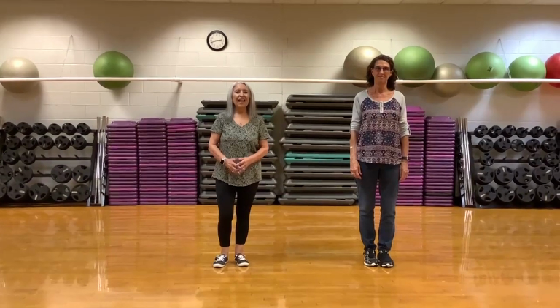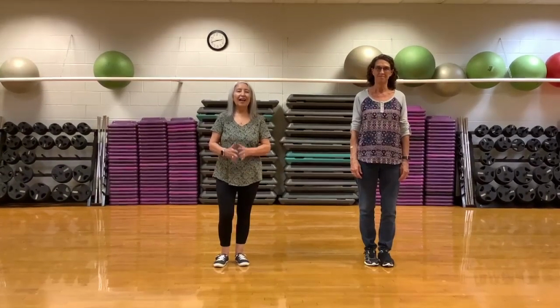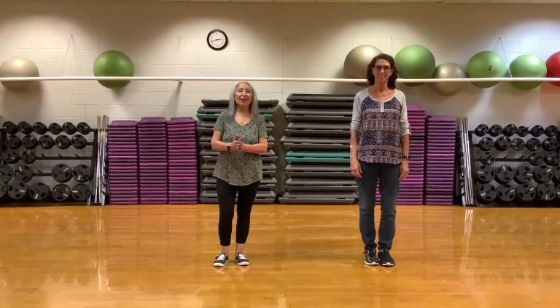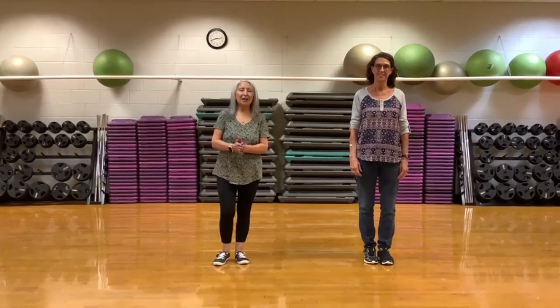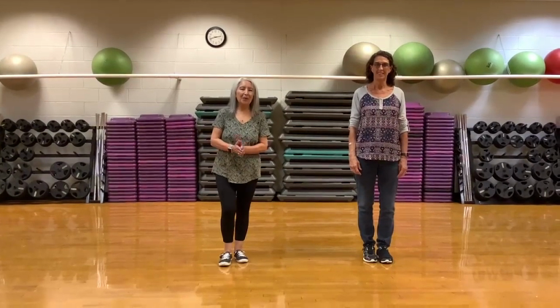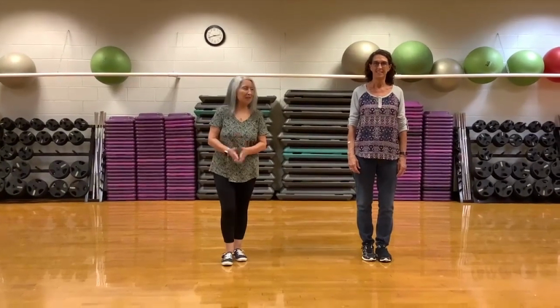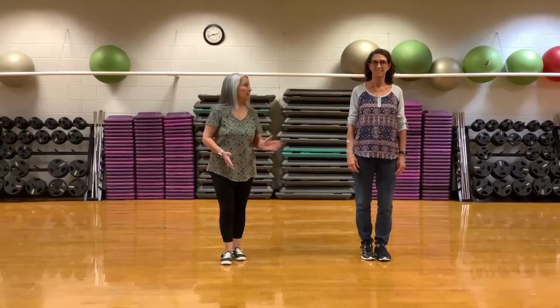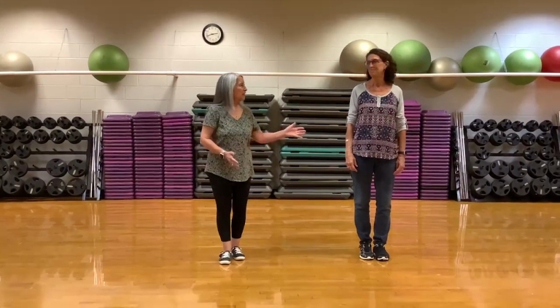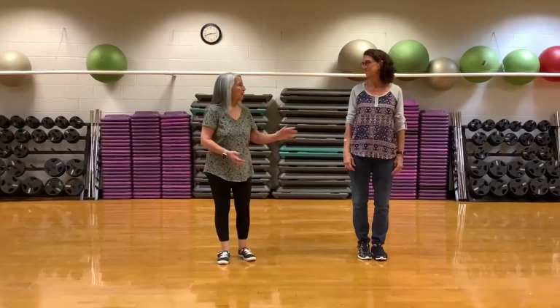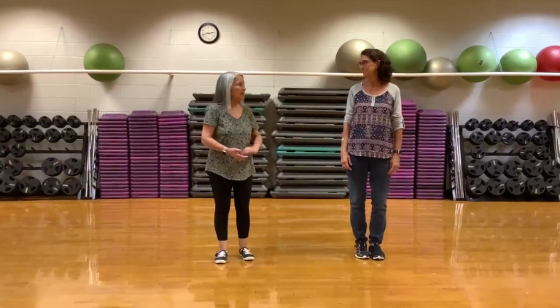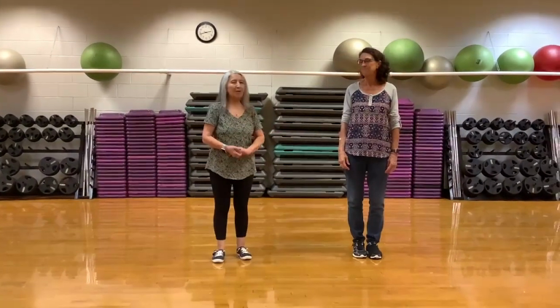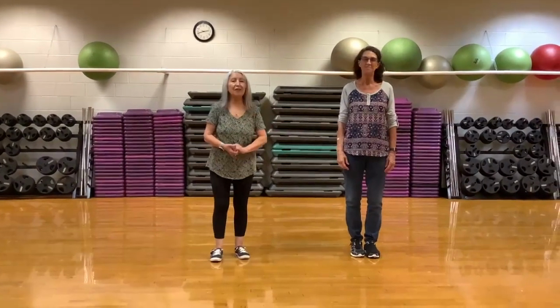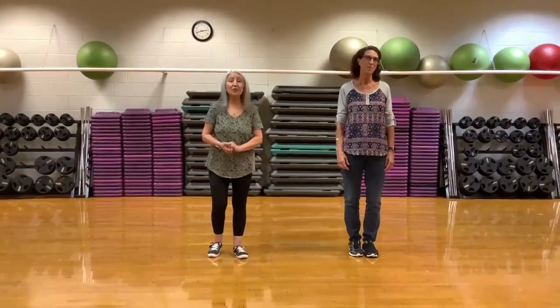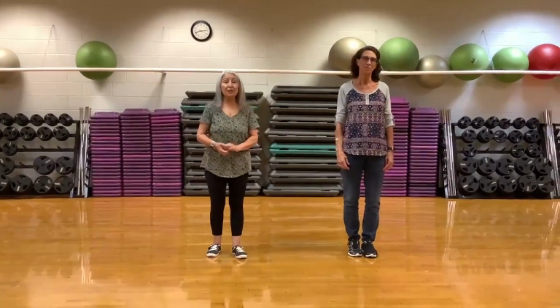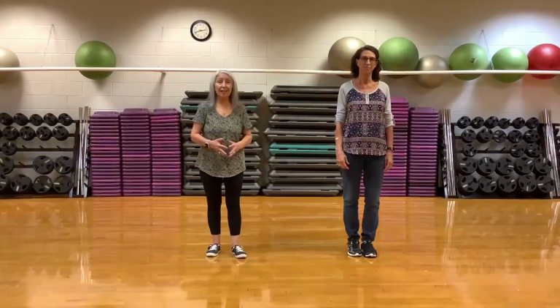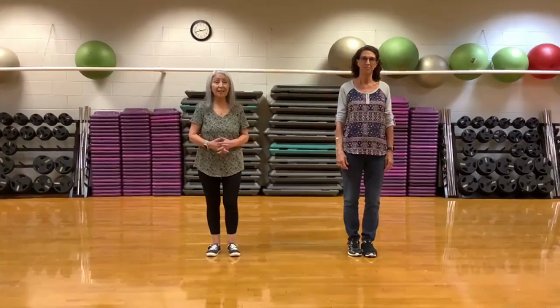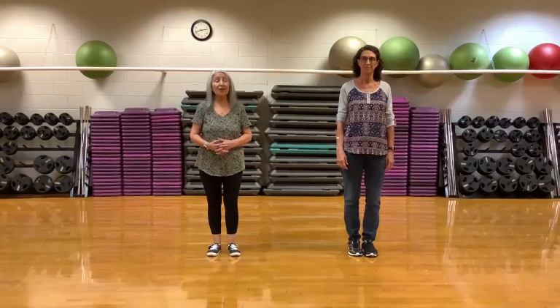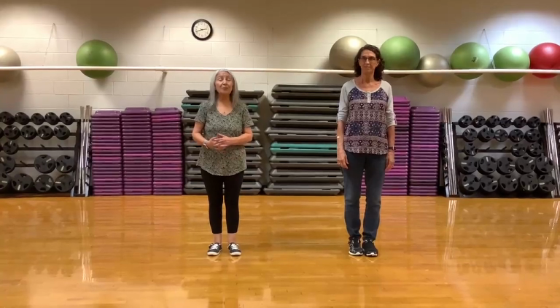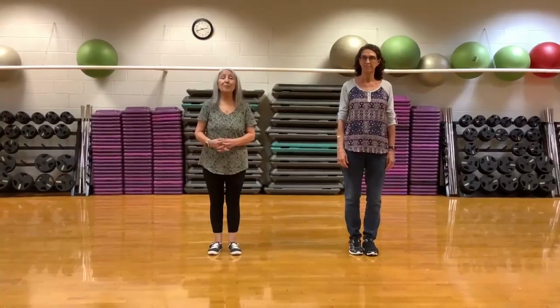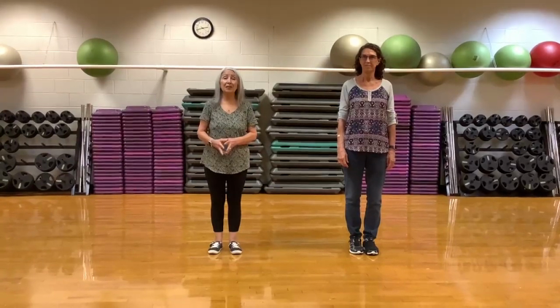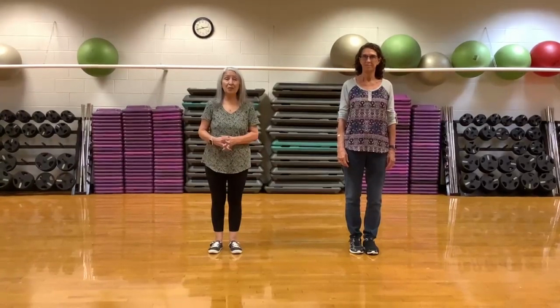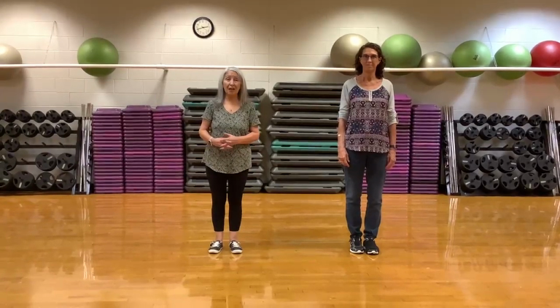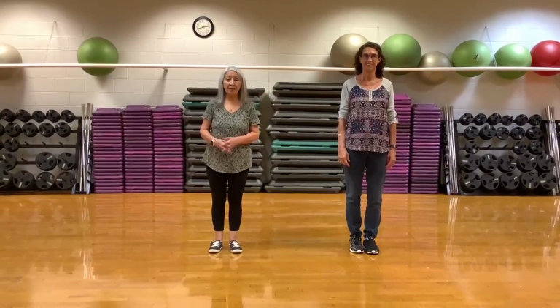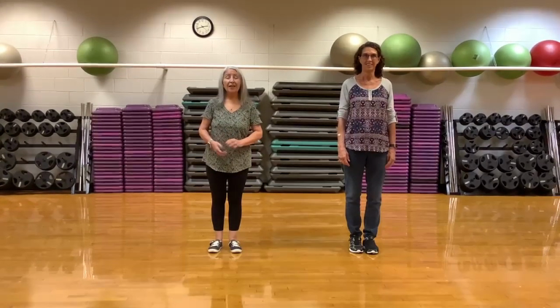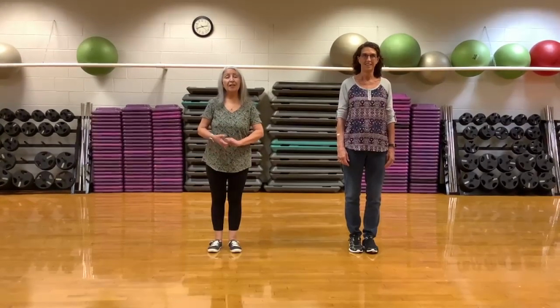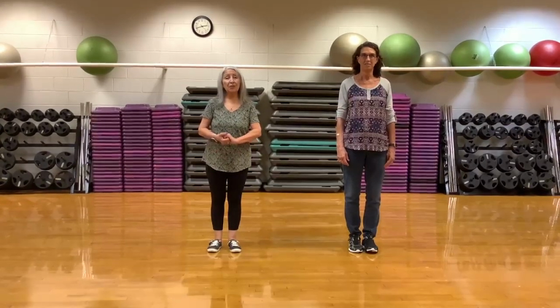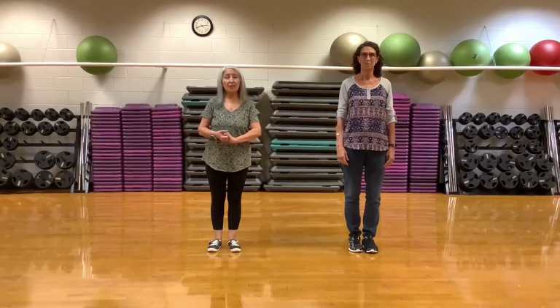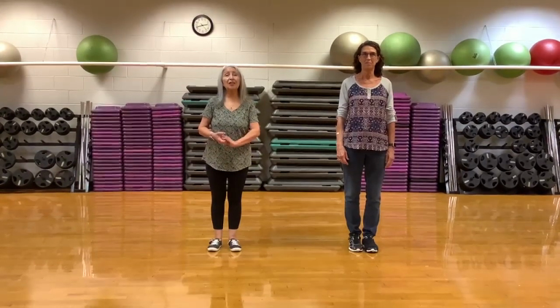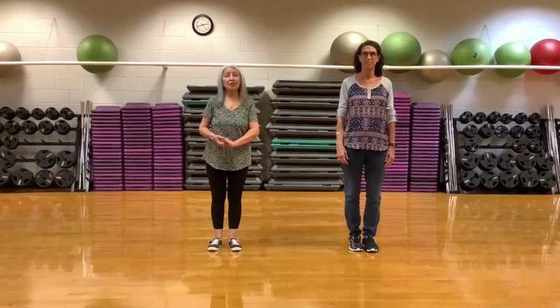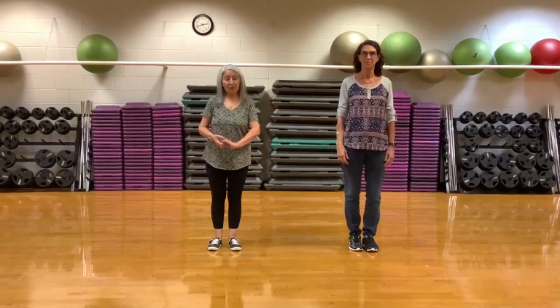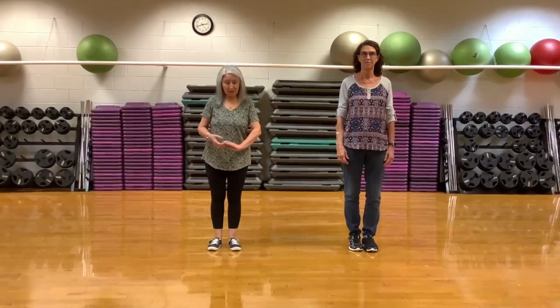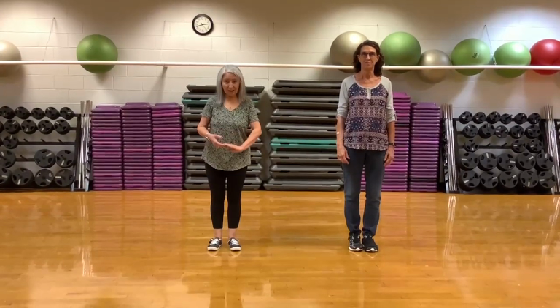Hi, I'm Betty Moses, and this is Mary Bell. We have a new dance. It's called Me and You Time, and the music is You Time.